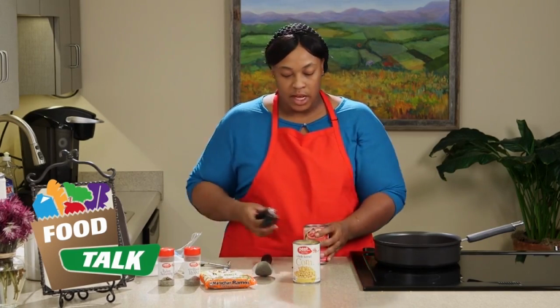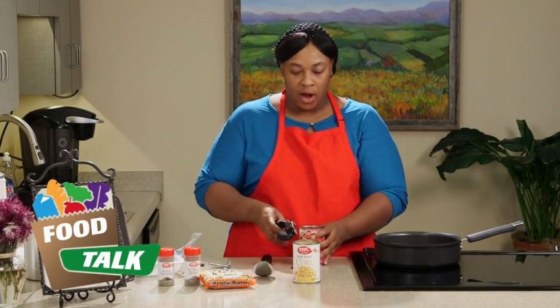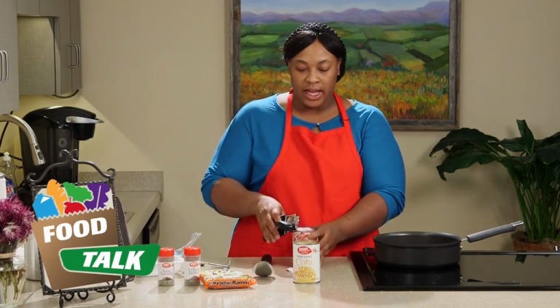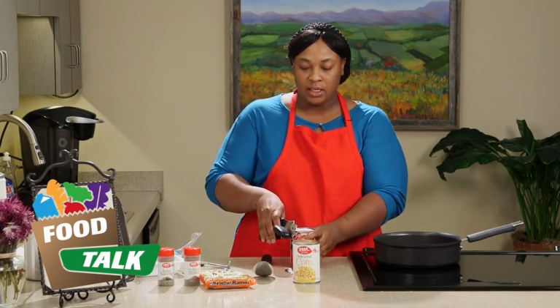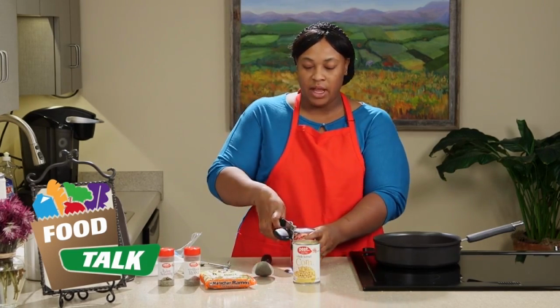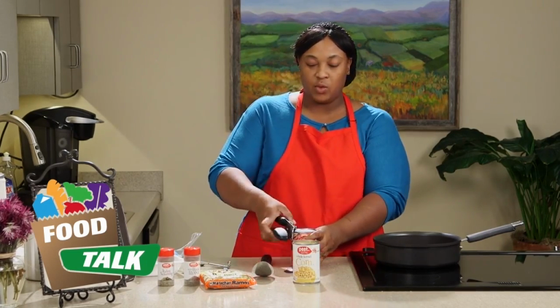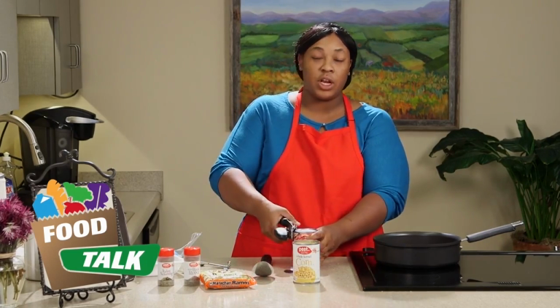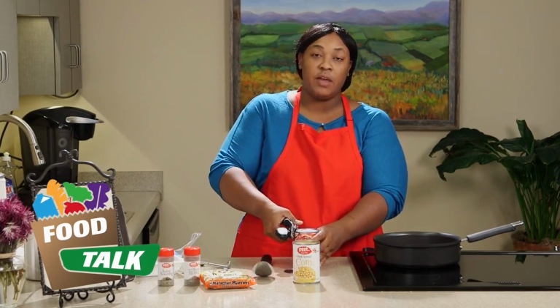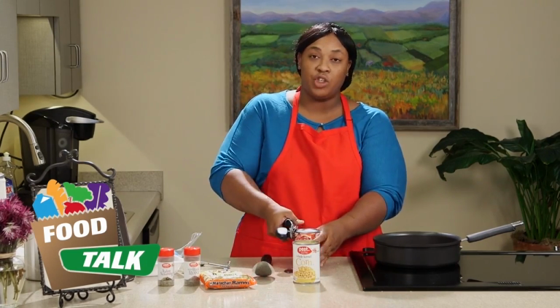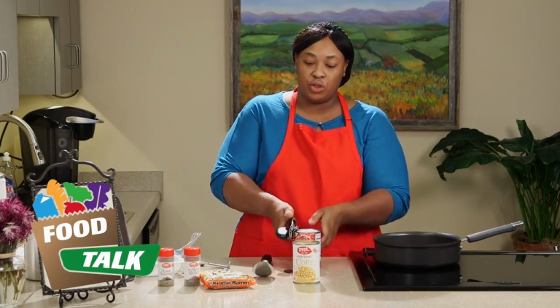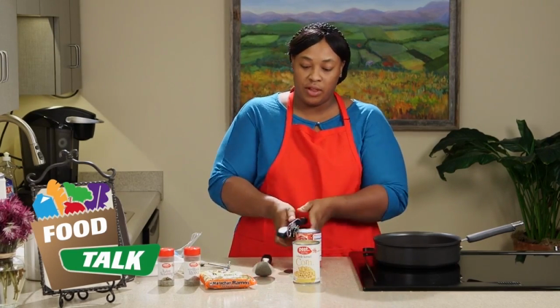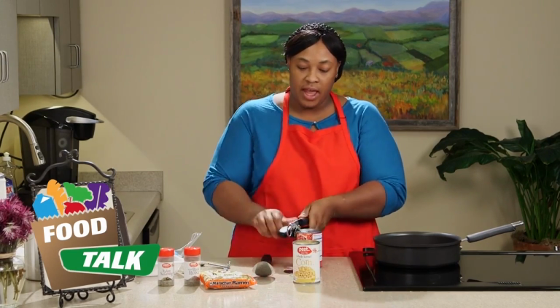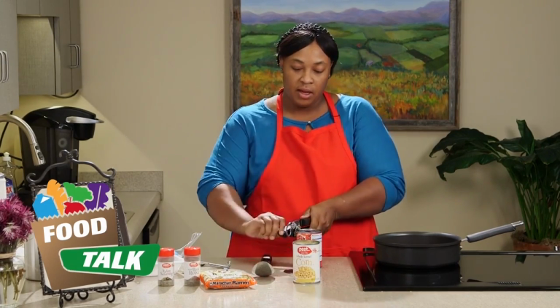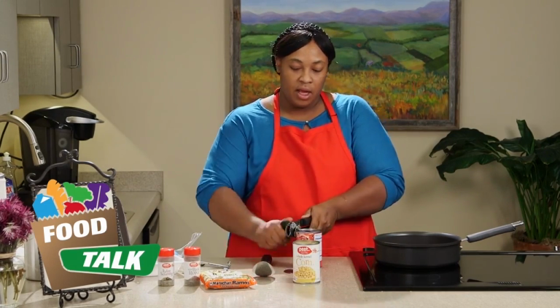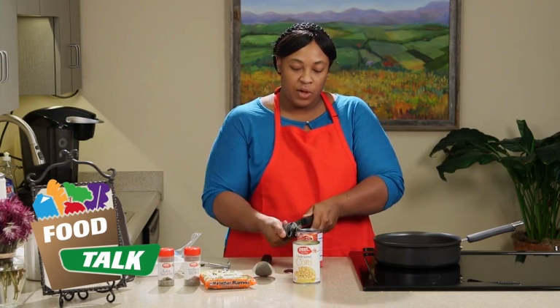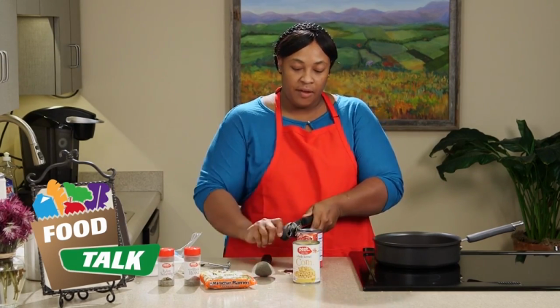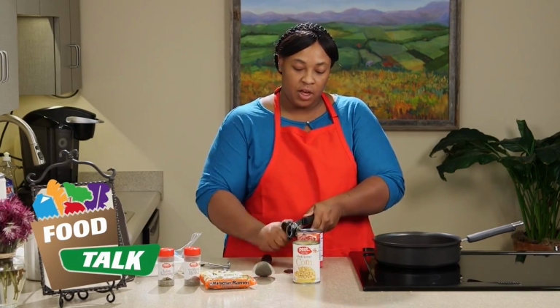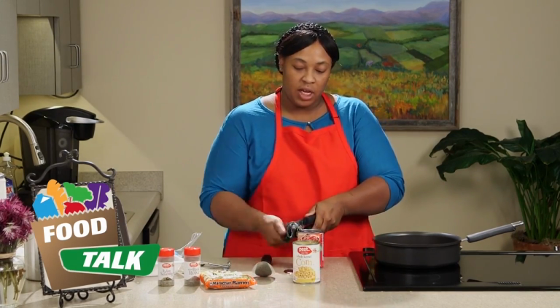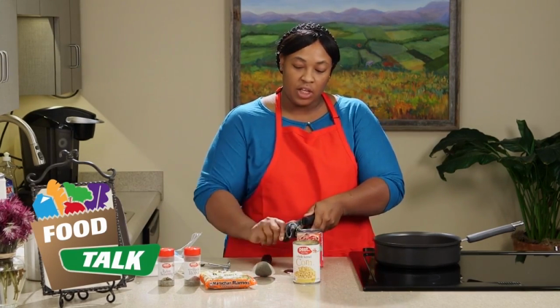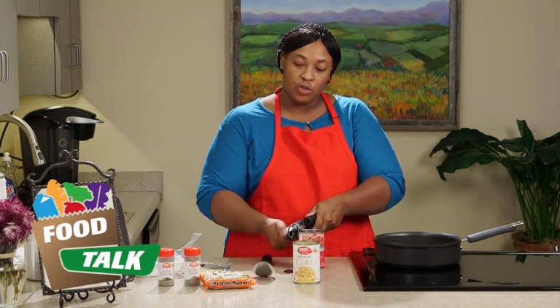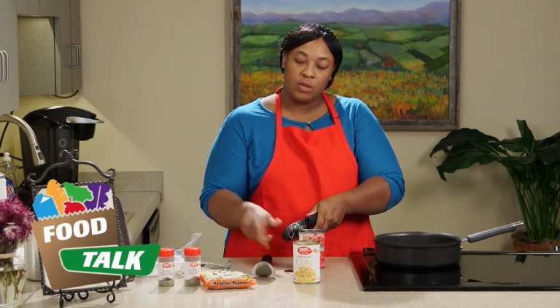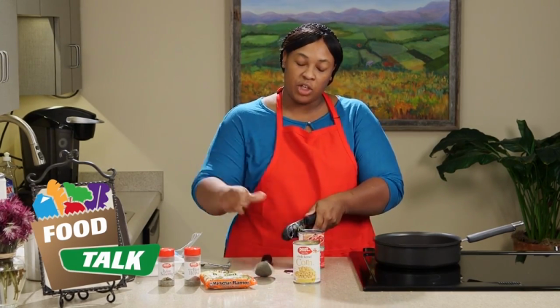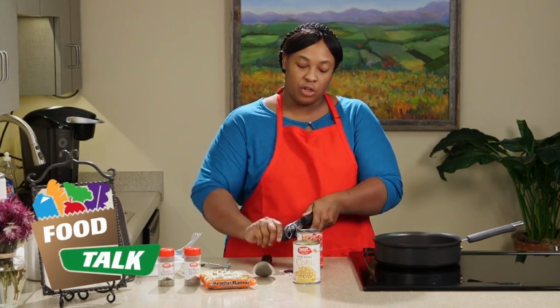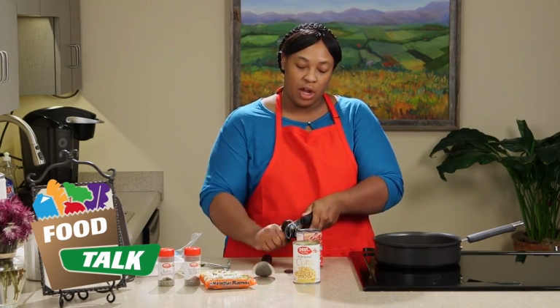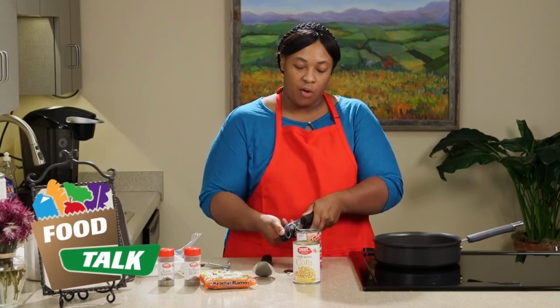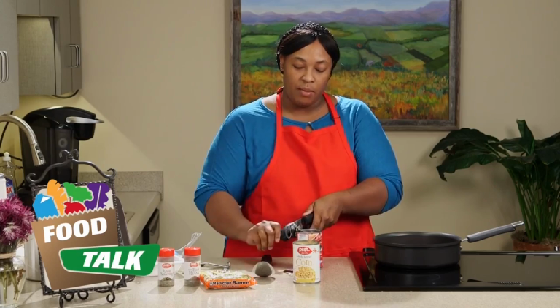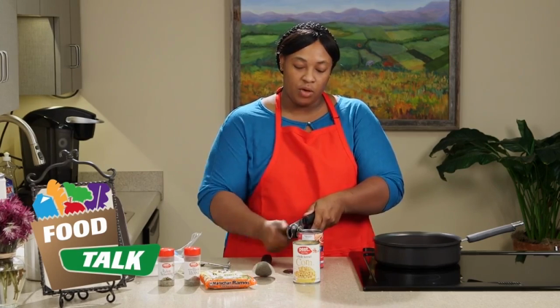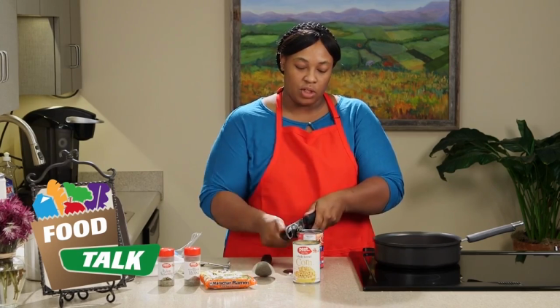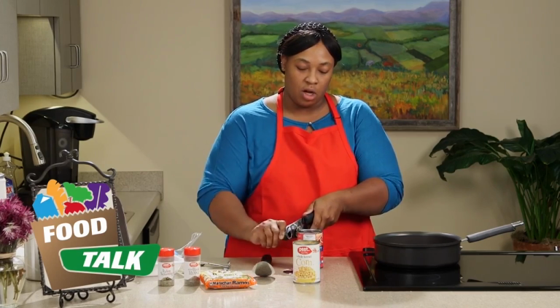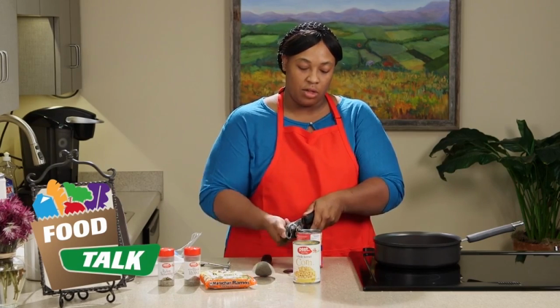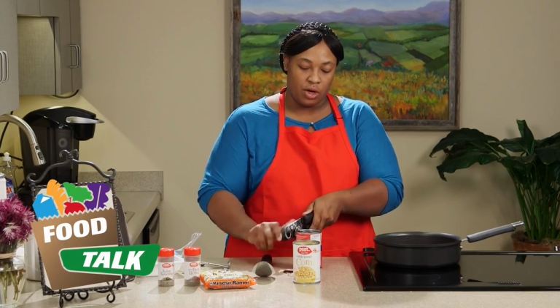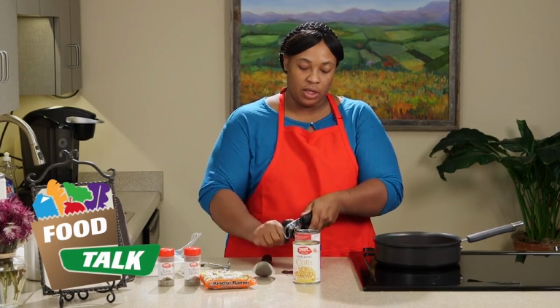Our diced tomatoes we're going to keep the juice on — we're definitely going to need that juice to make sure our ramen noodles are cooked thoroughly.